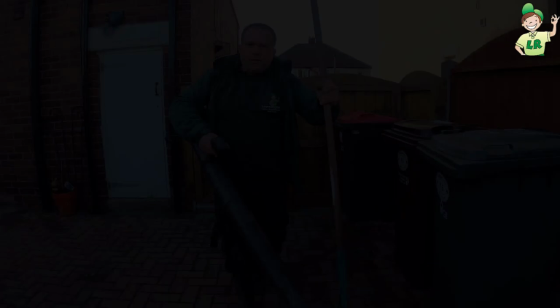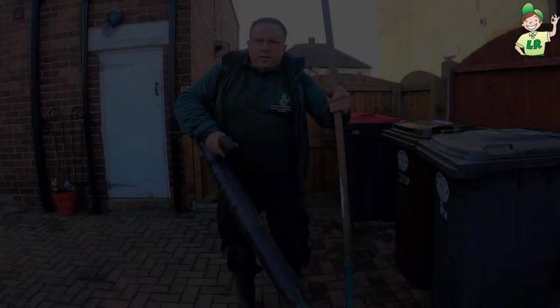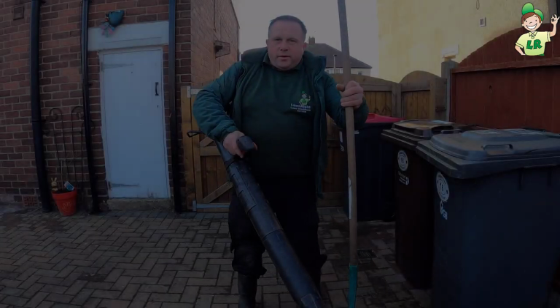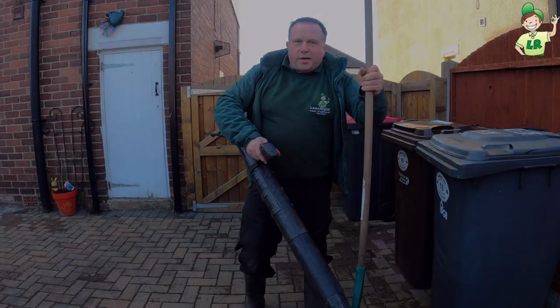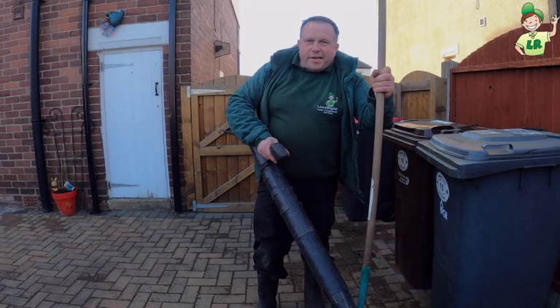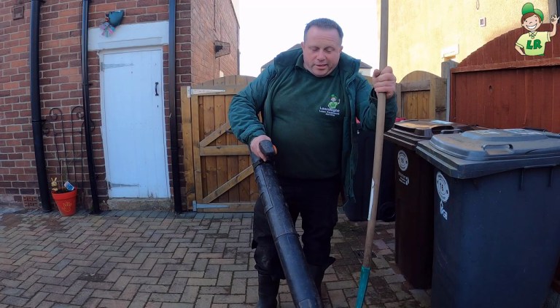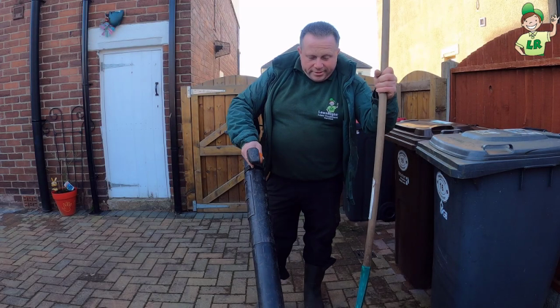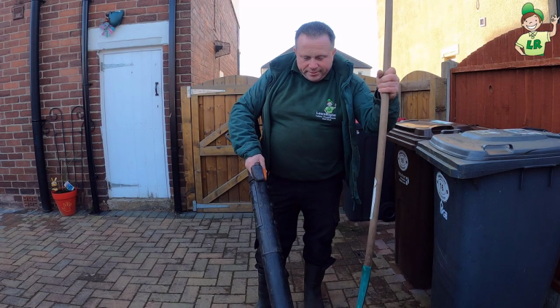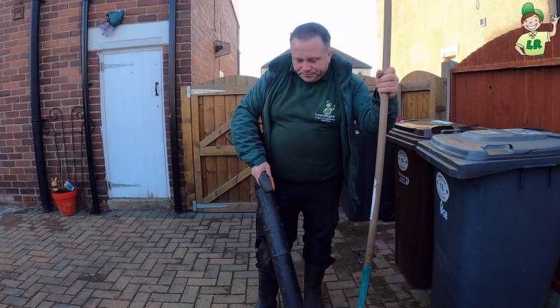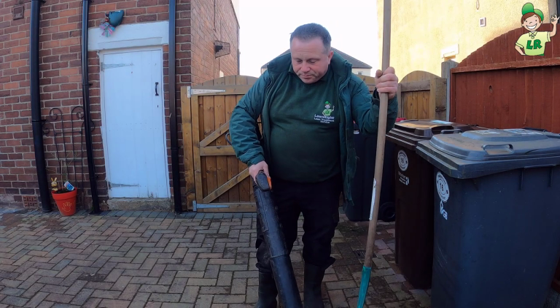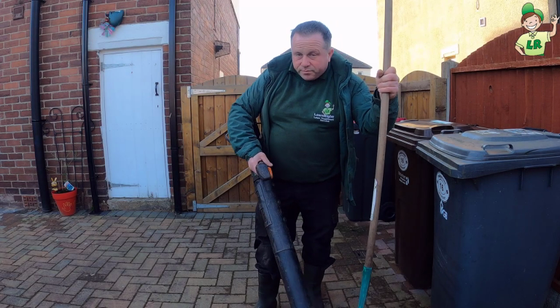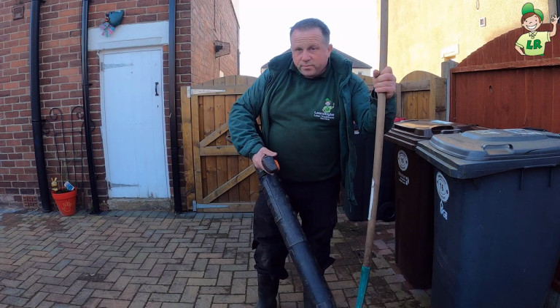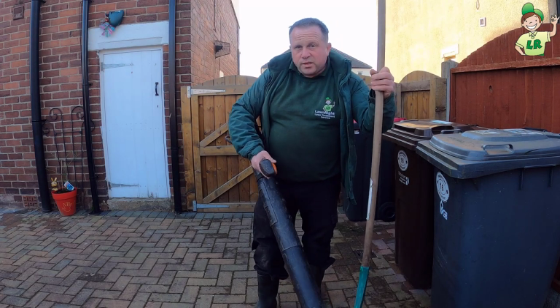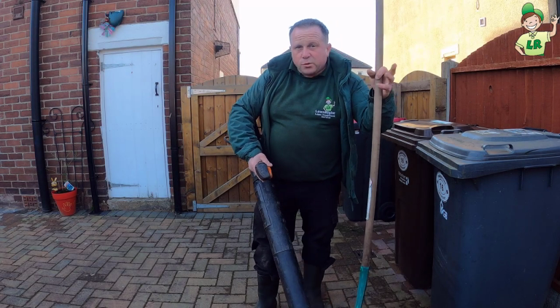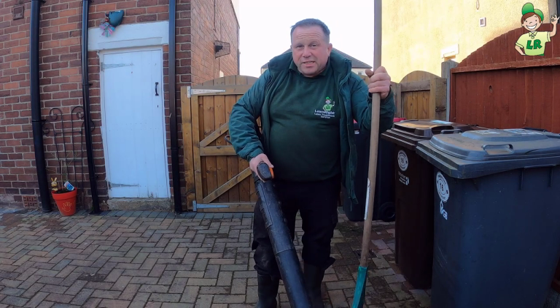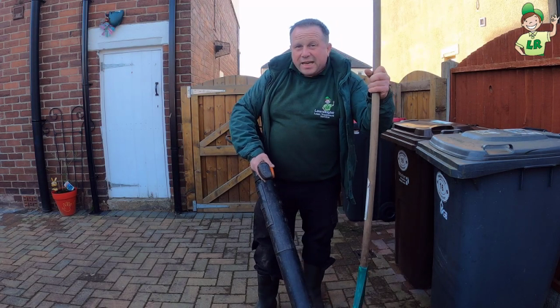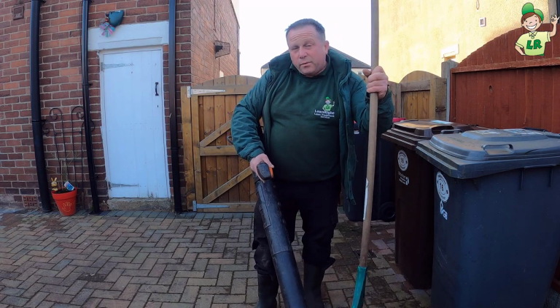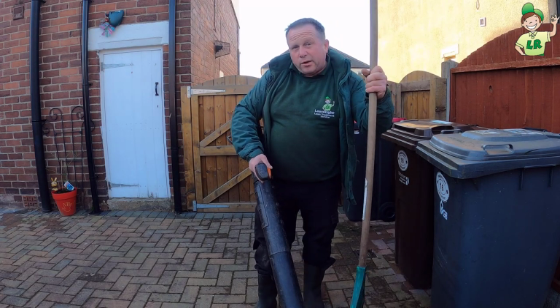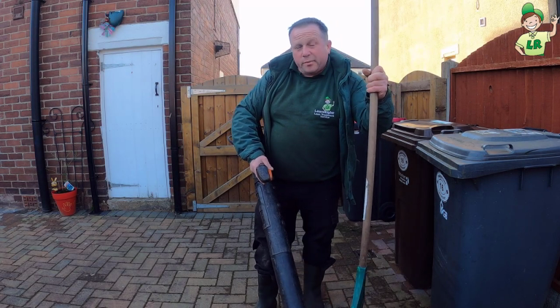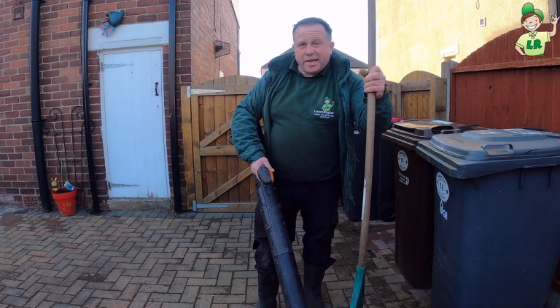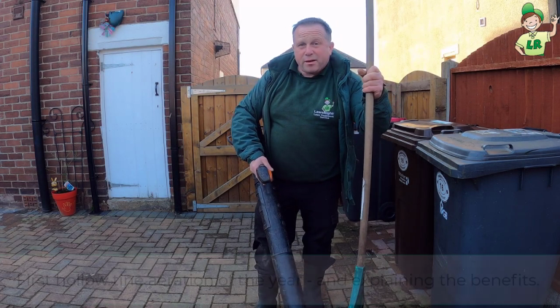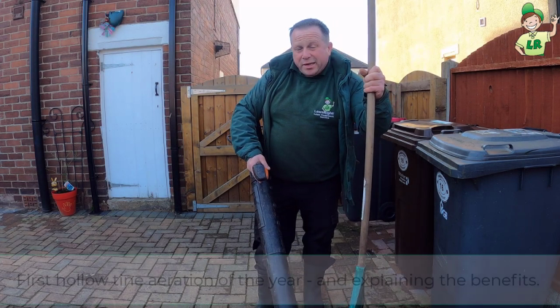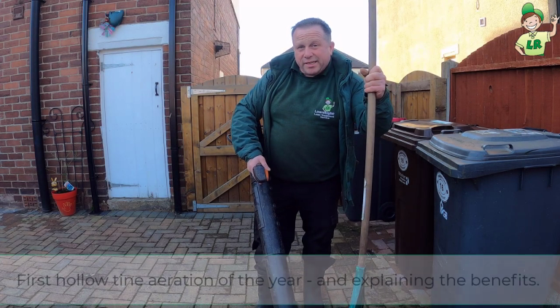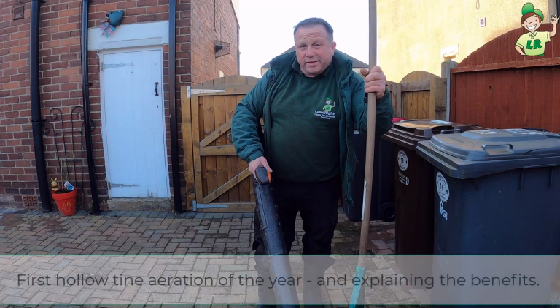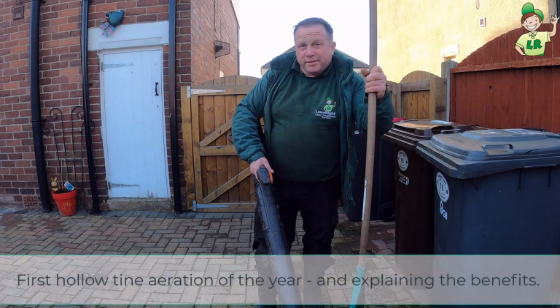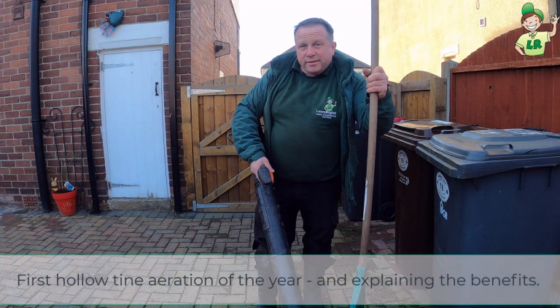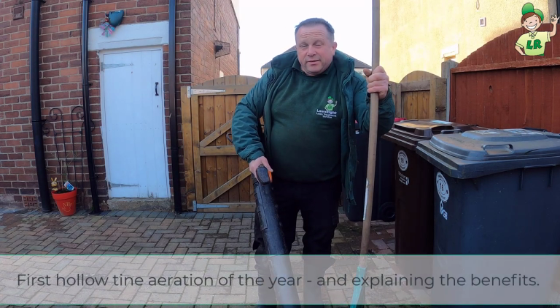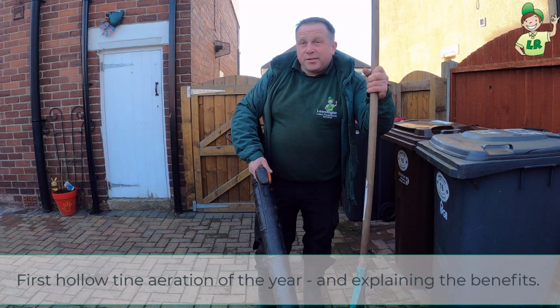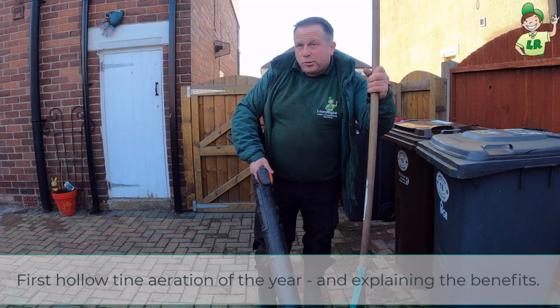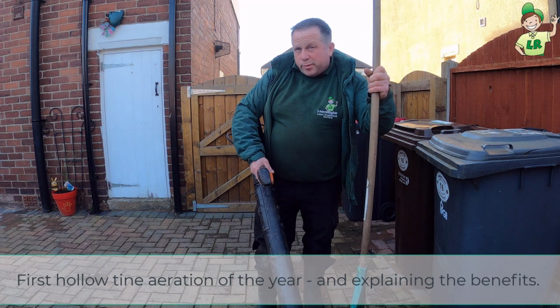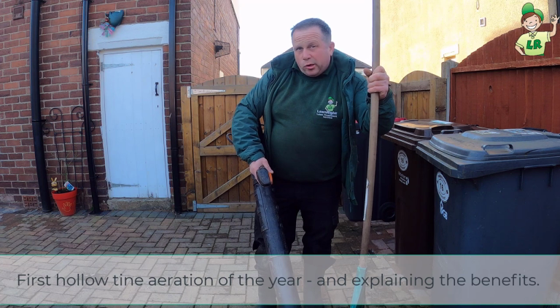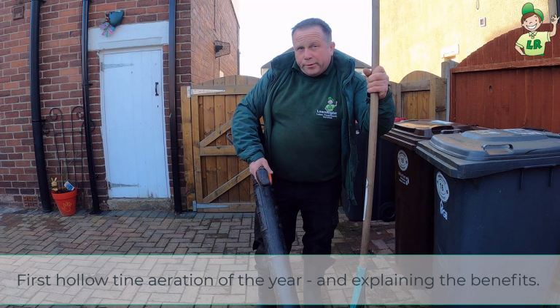Hi guys, so today we are going to be aerating this customer's lawn.